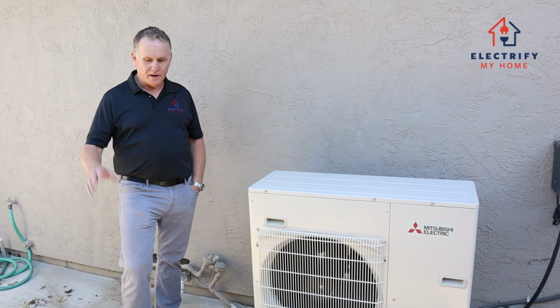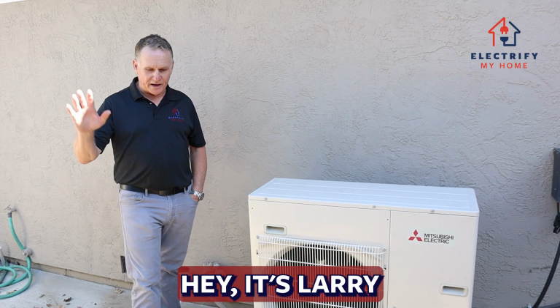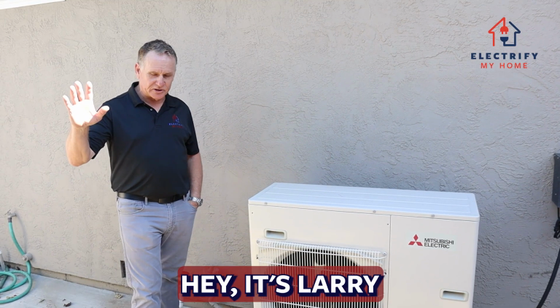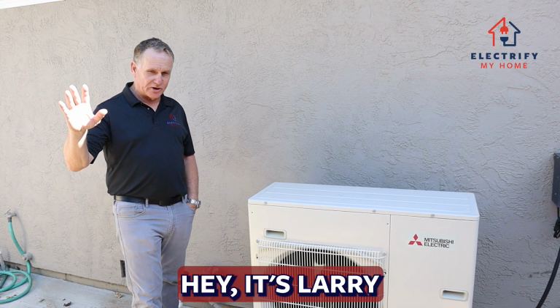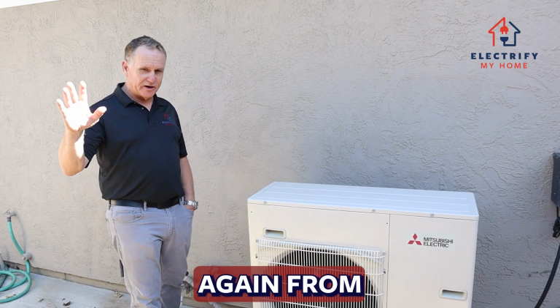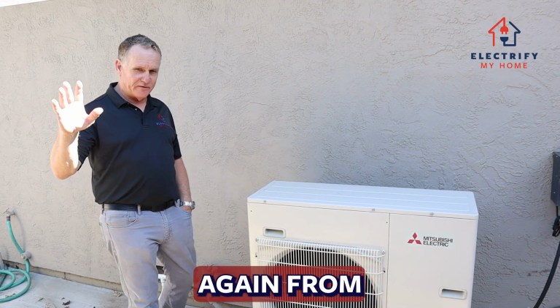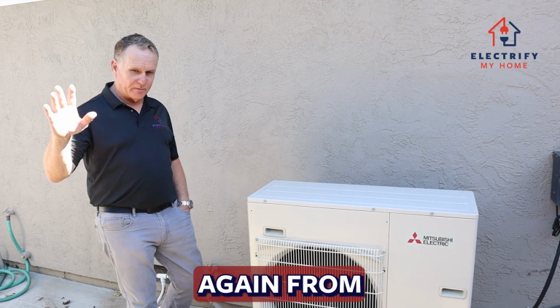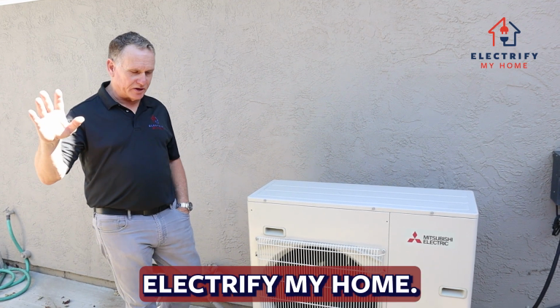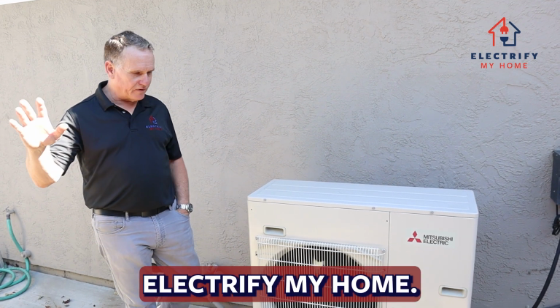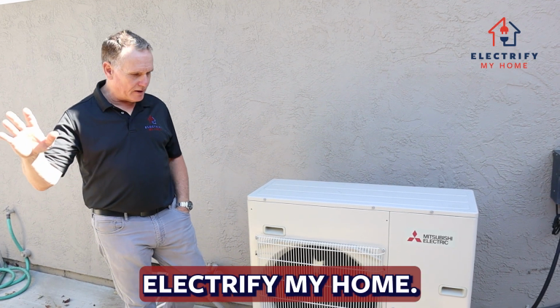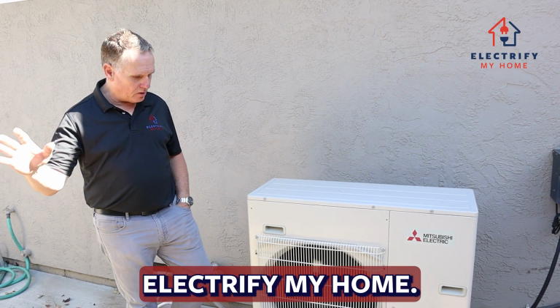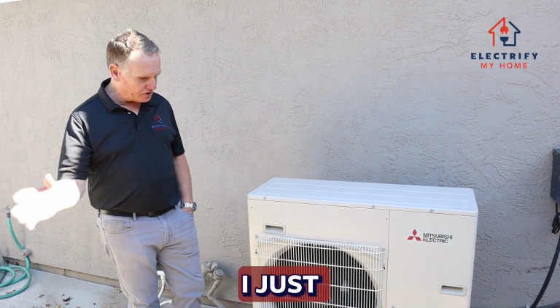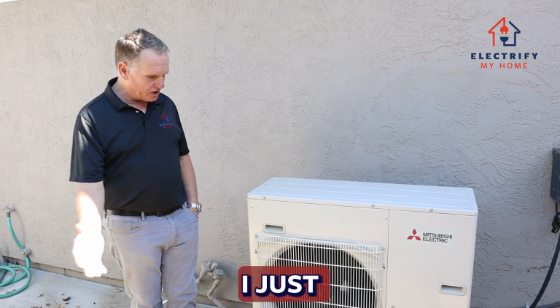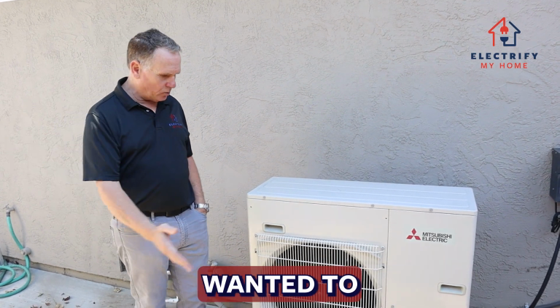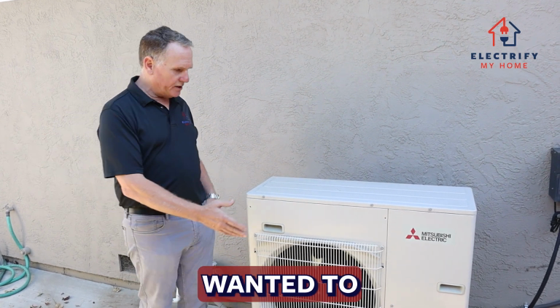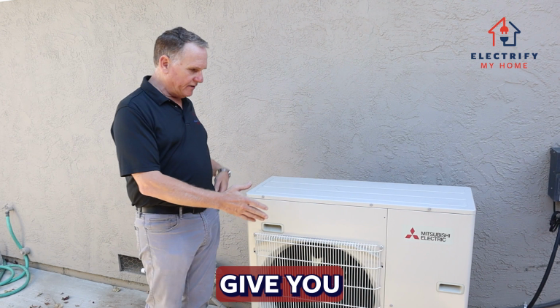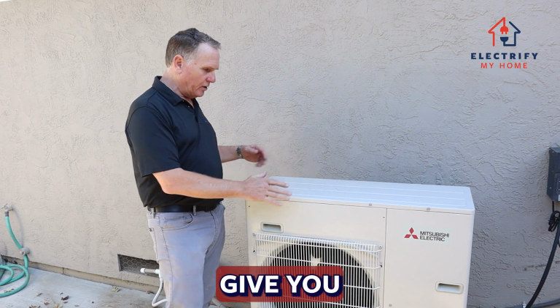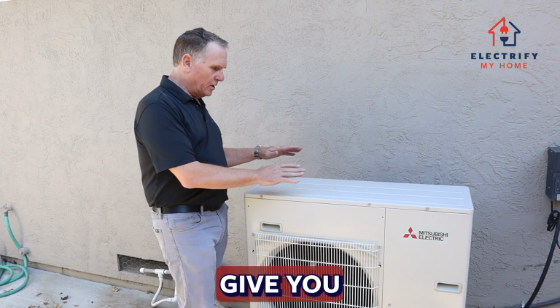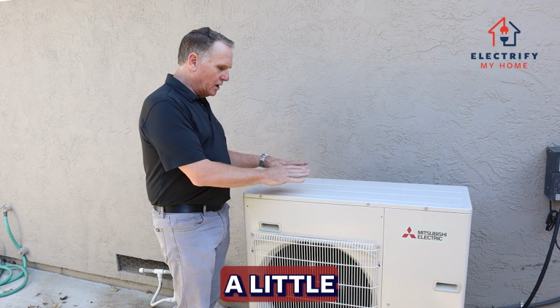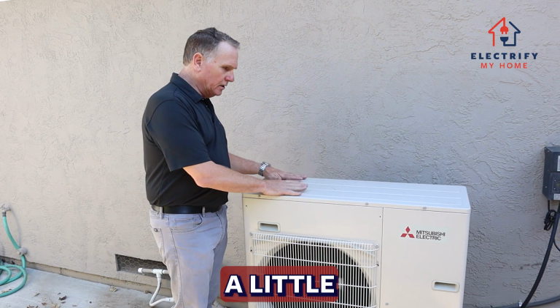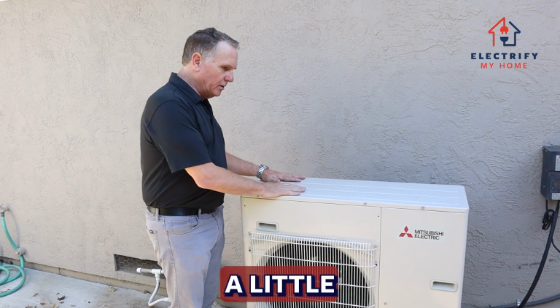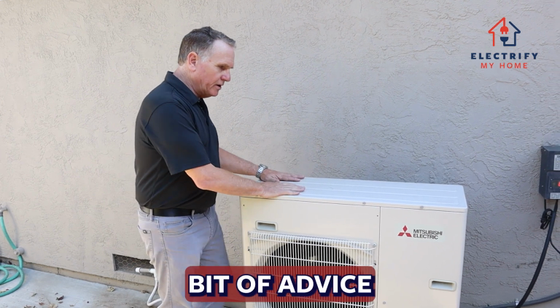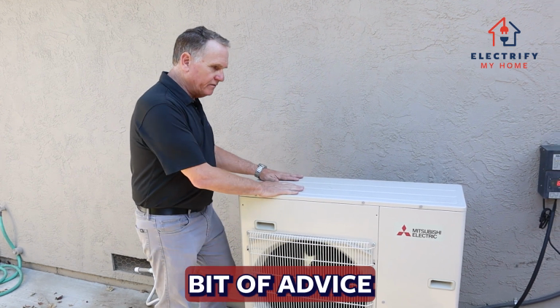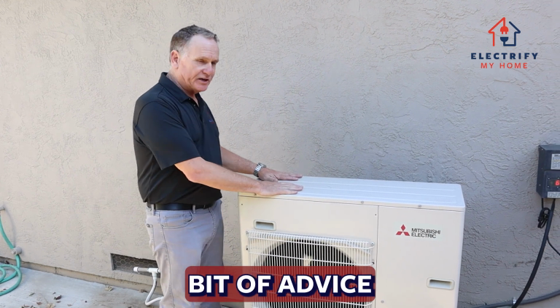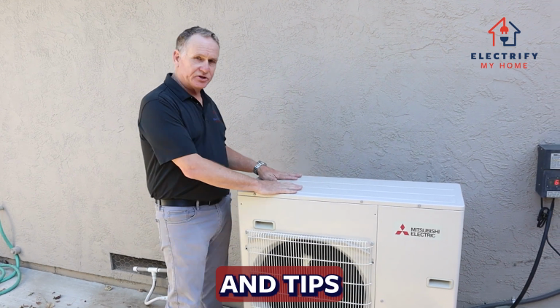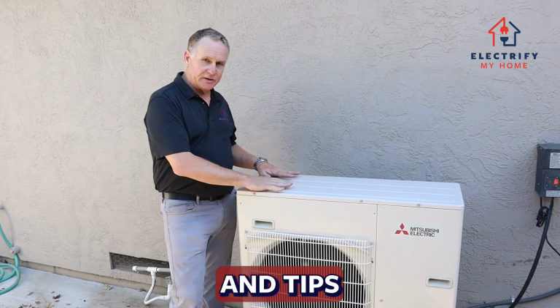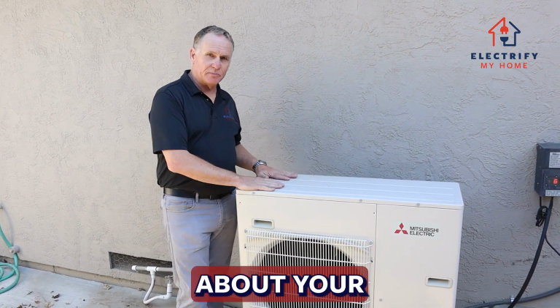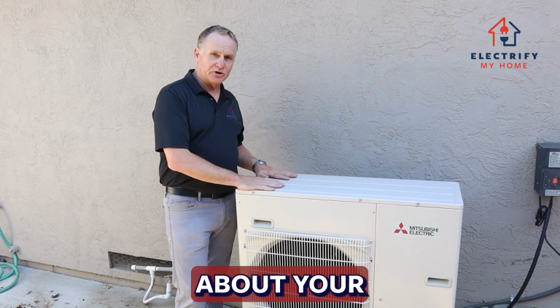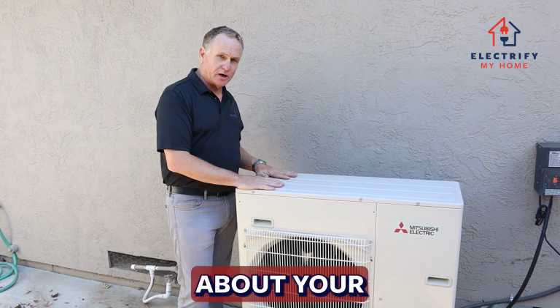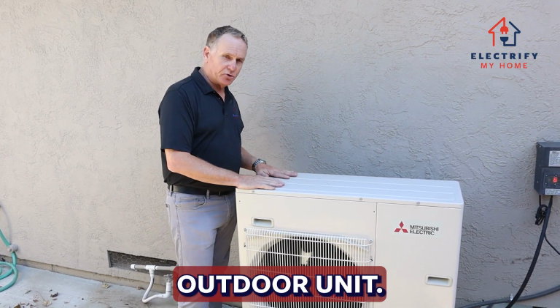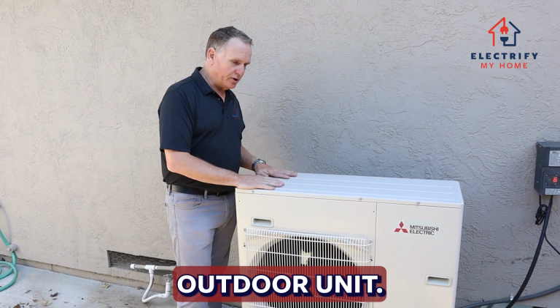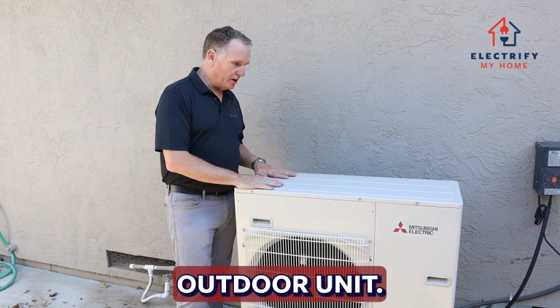Hey, it's Larry again from Electrify My Home. I just wanted to give you a little bit of advice and tips about your outdoor unit.